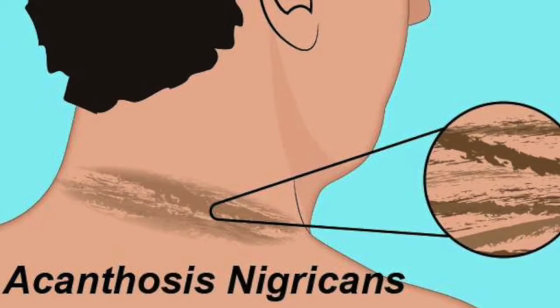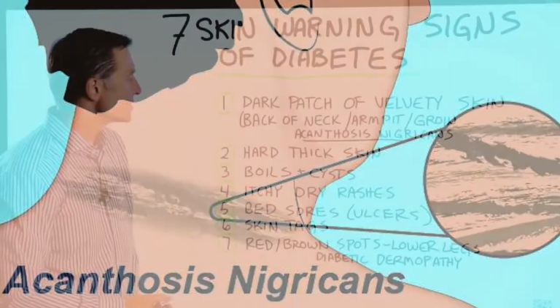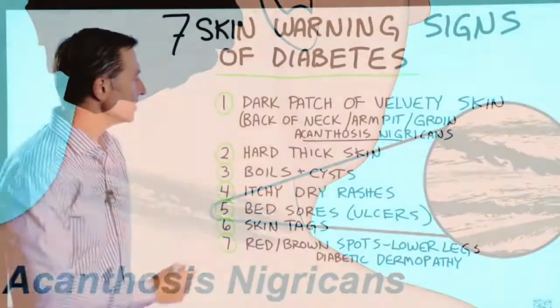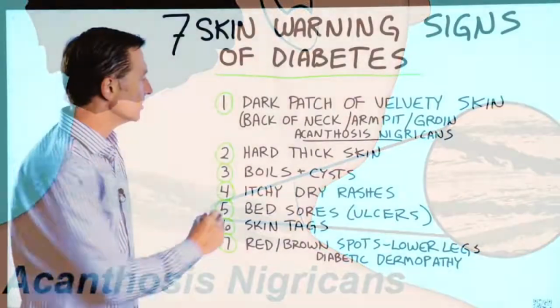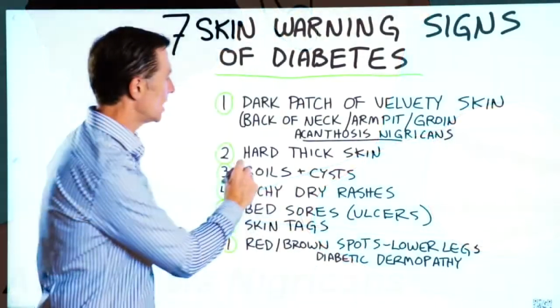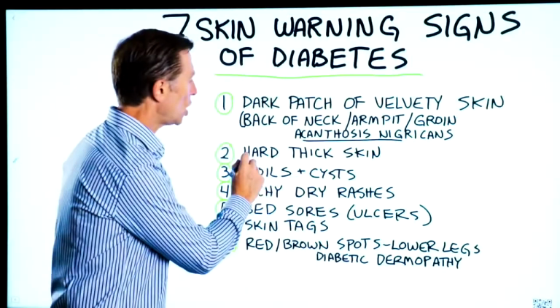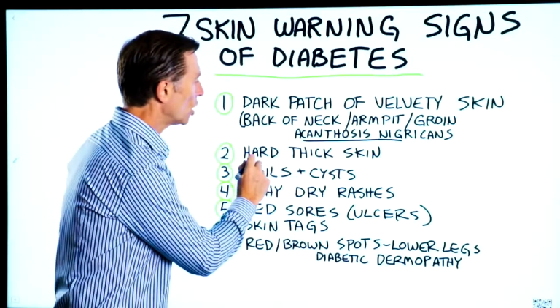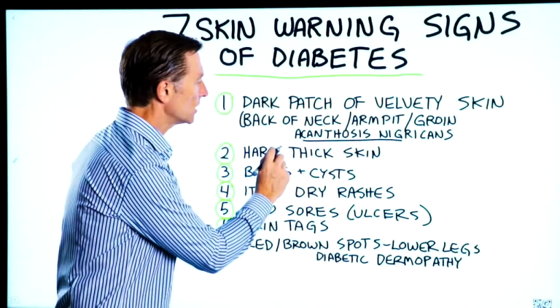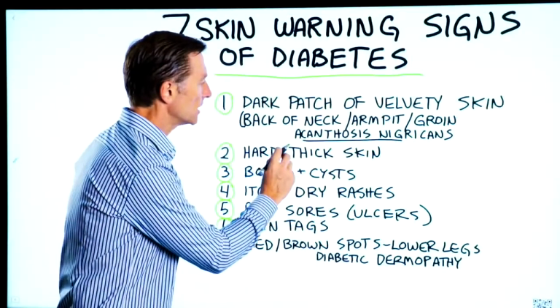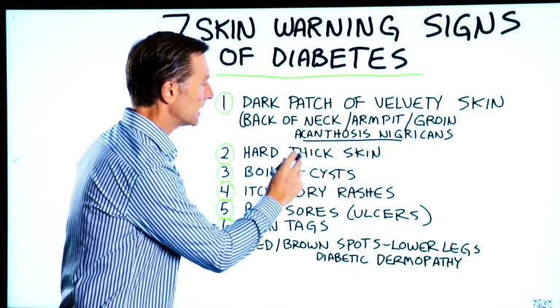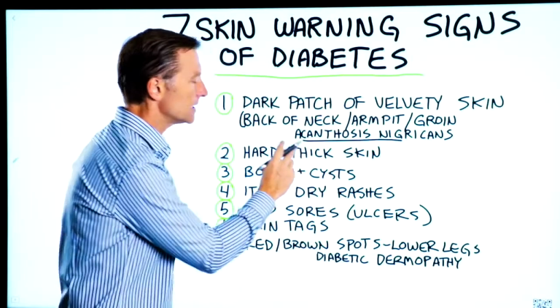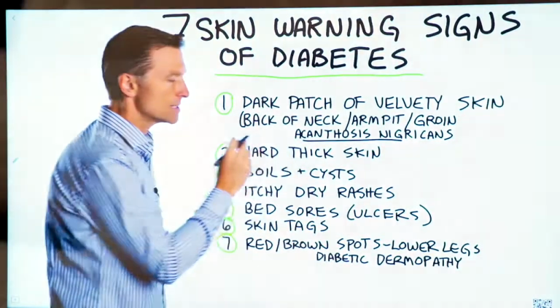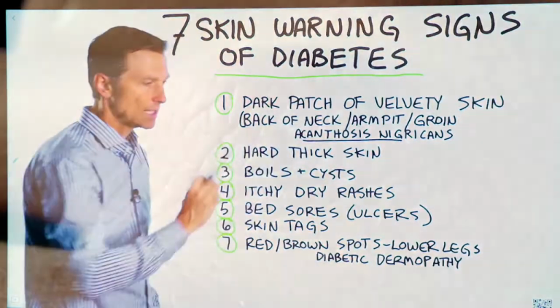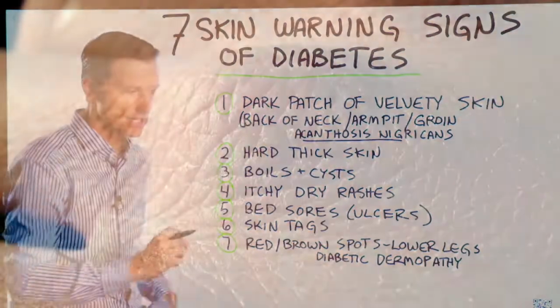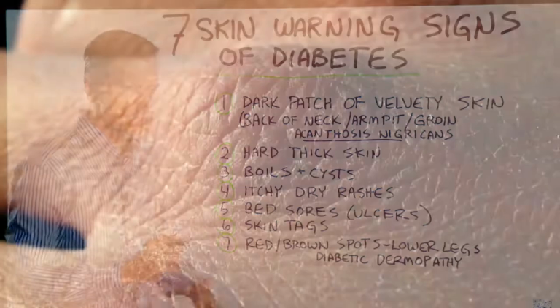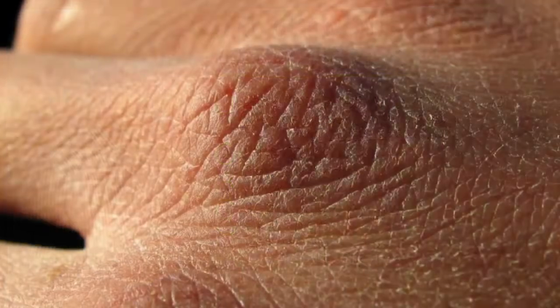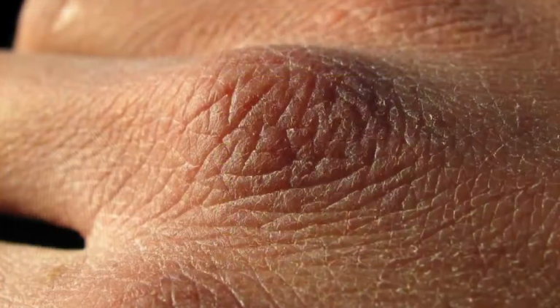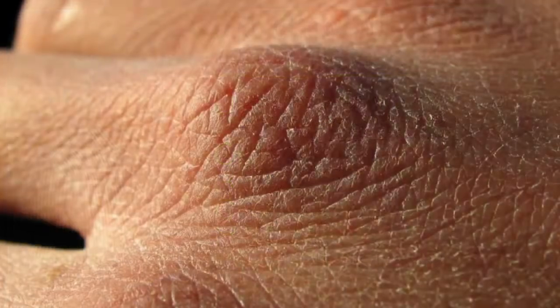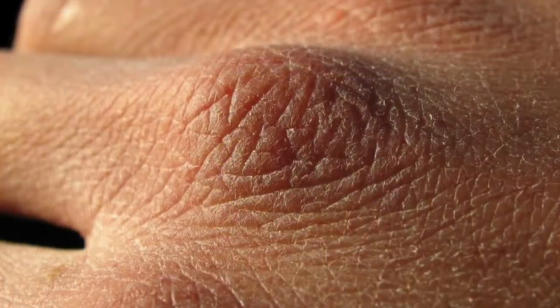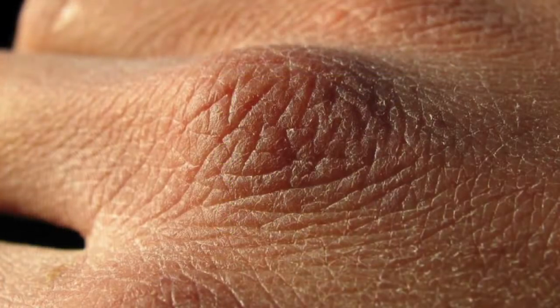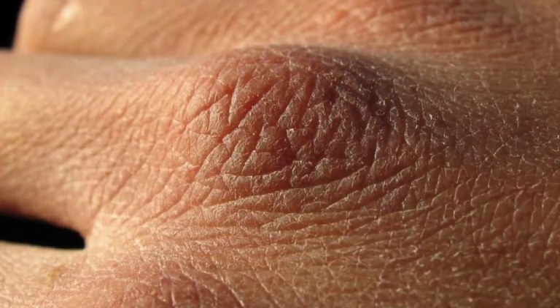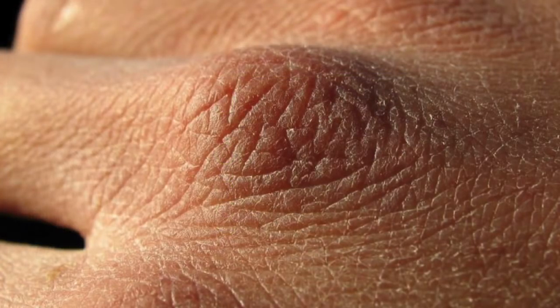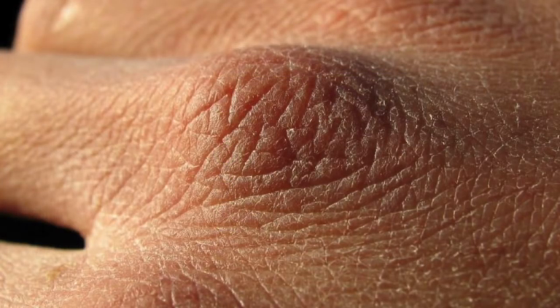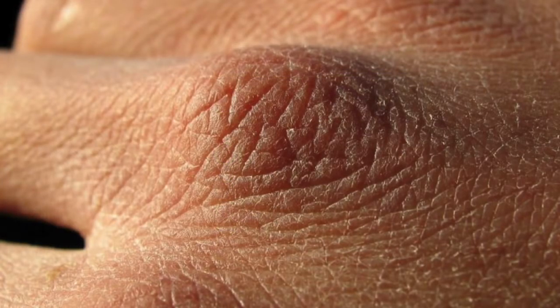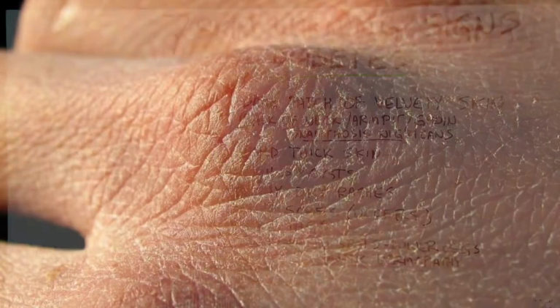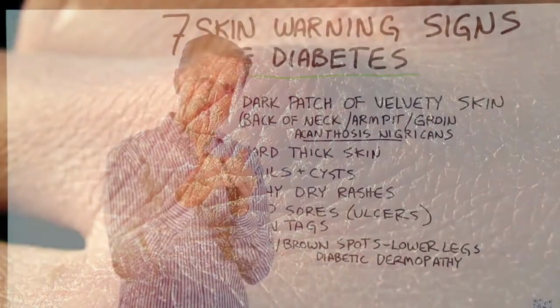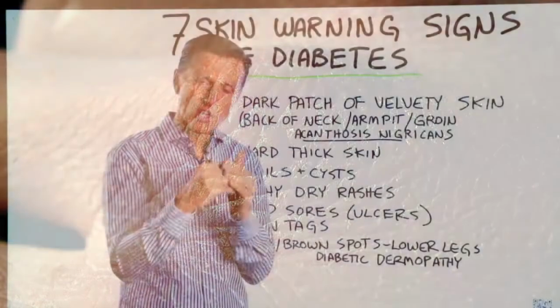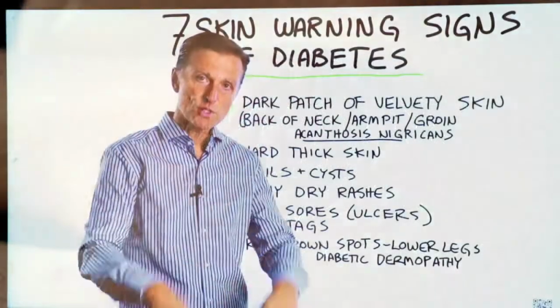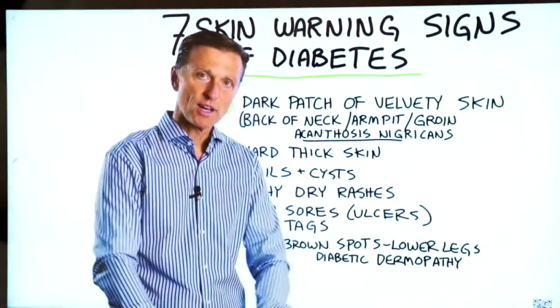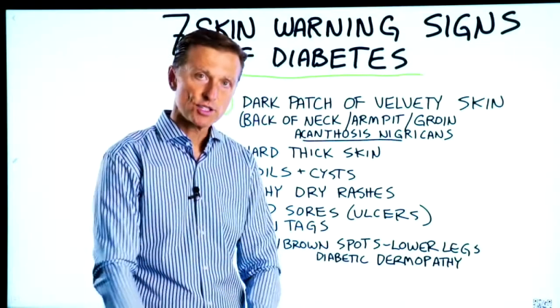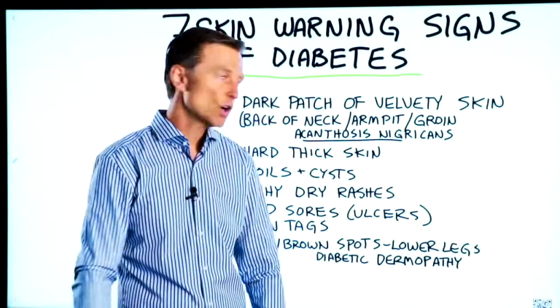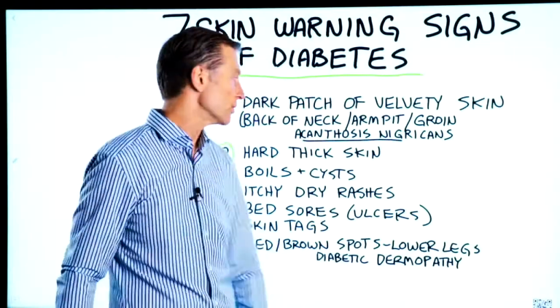Number two: hard, thickened skin, especially on your knuckles — so the back of the hand — and also on the toes.